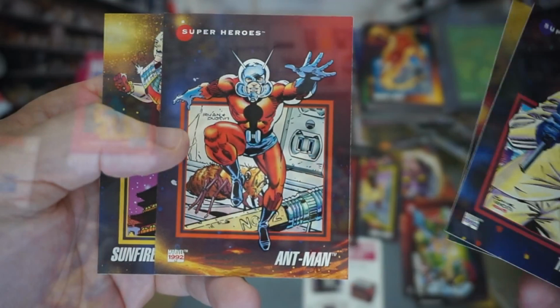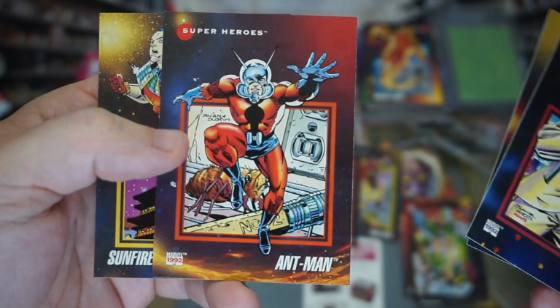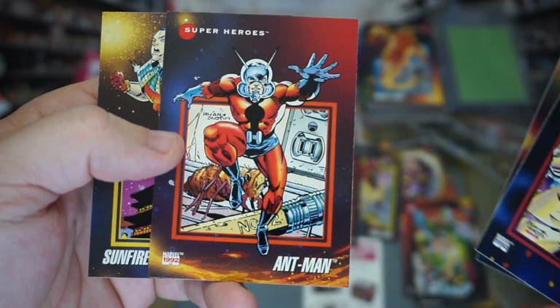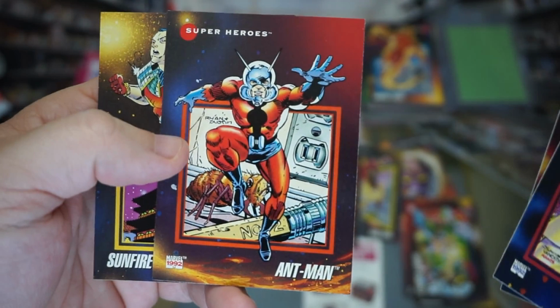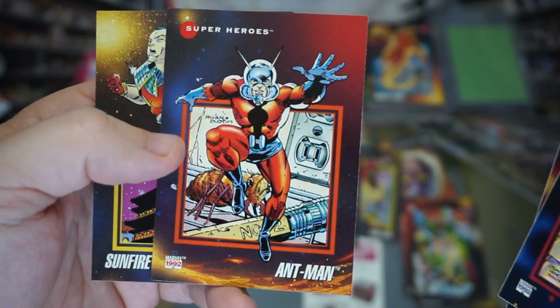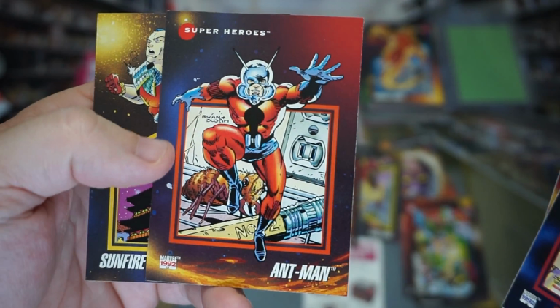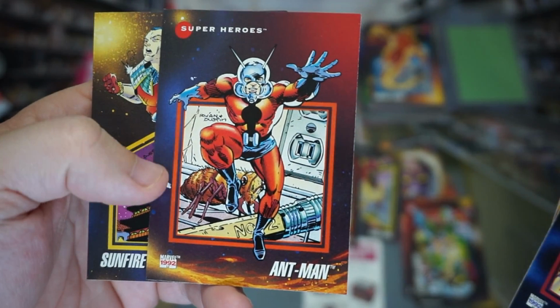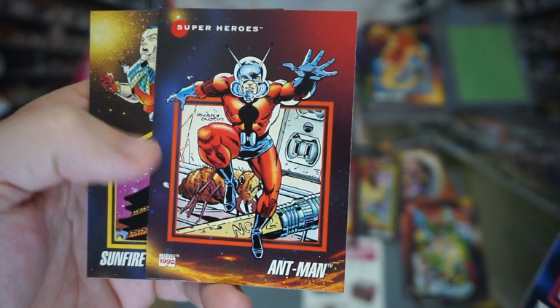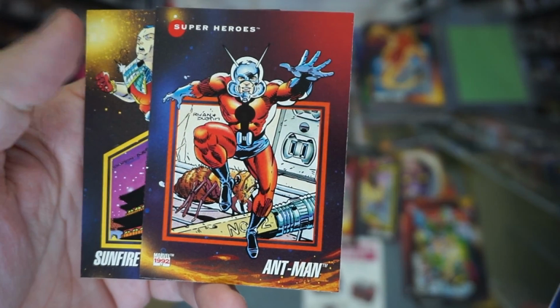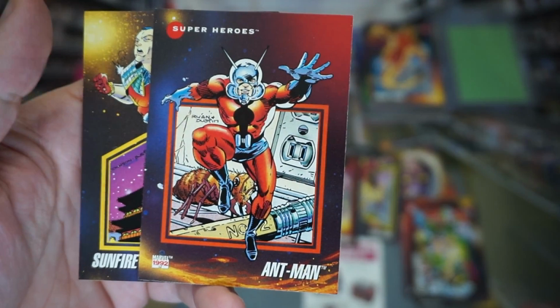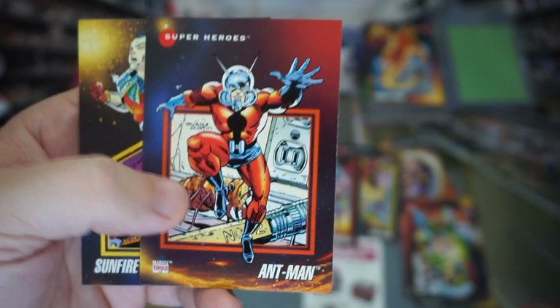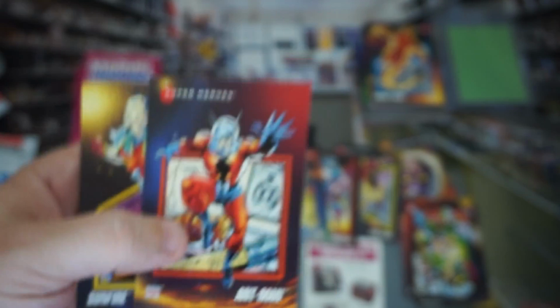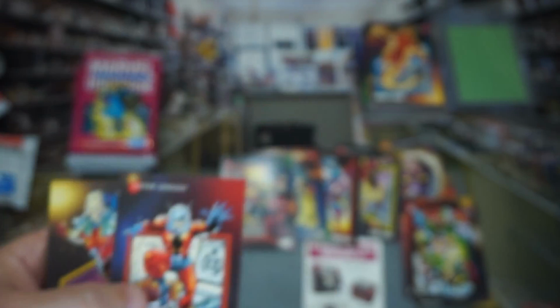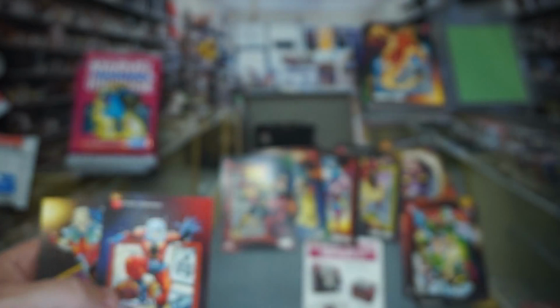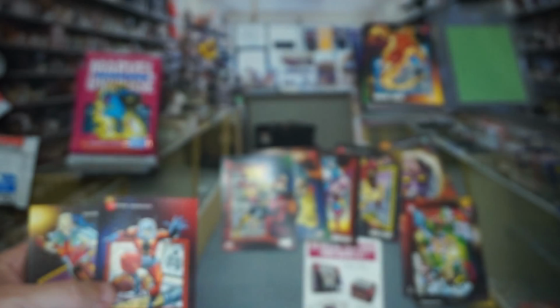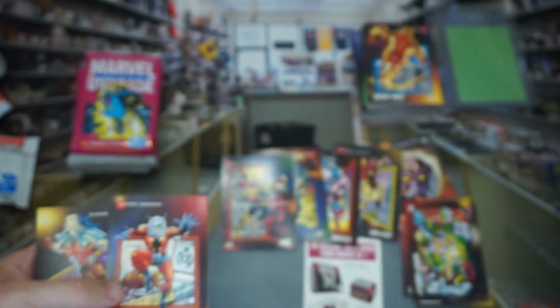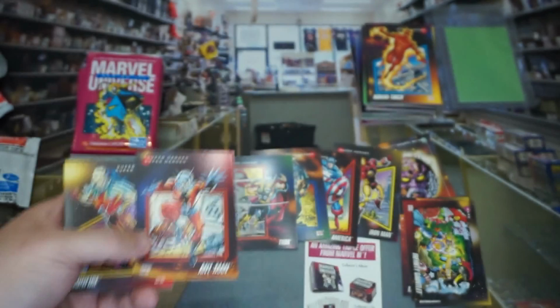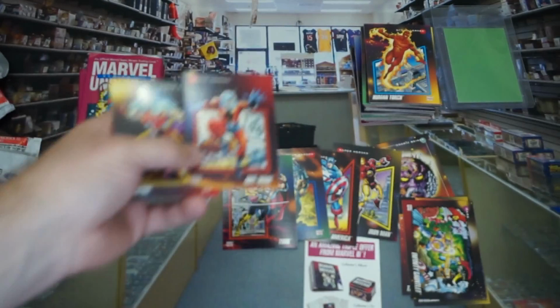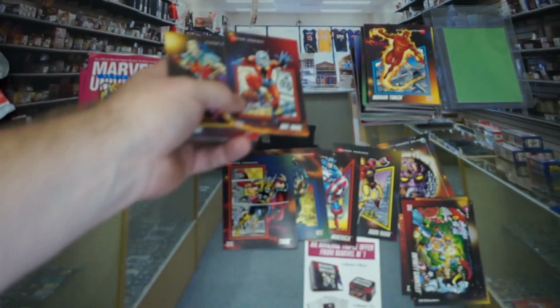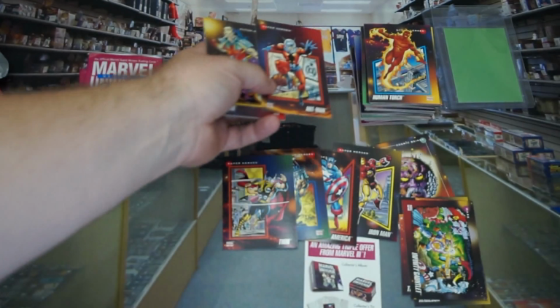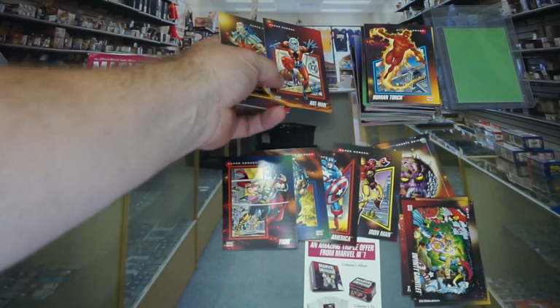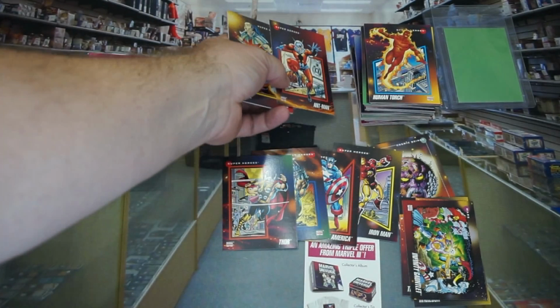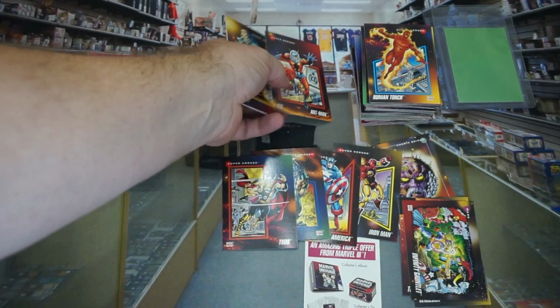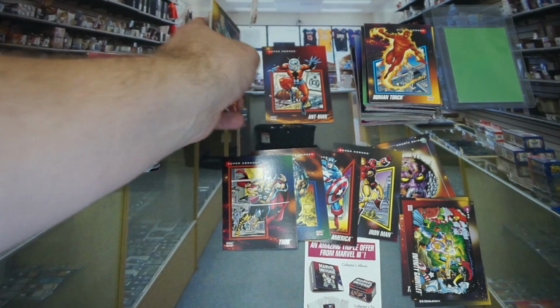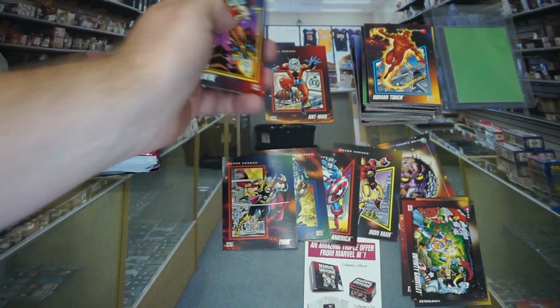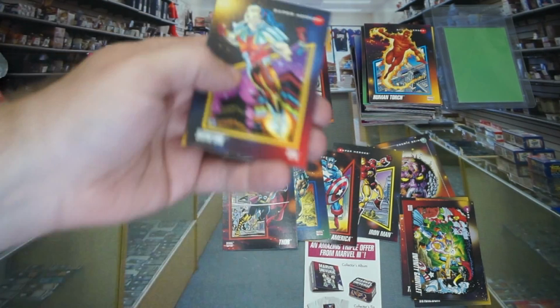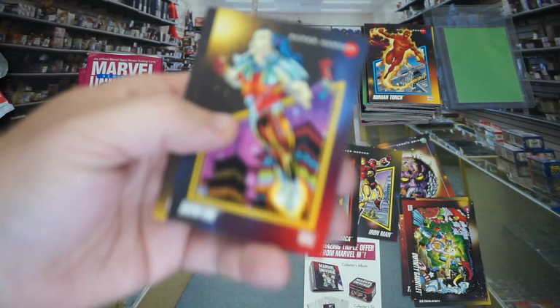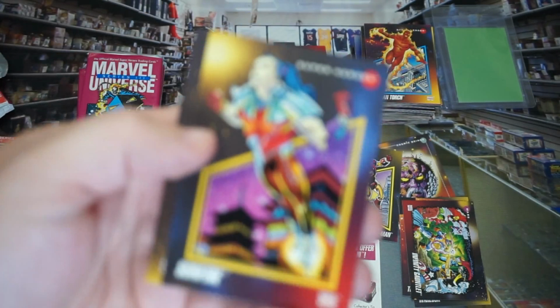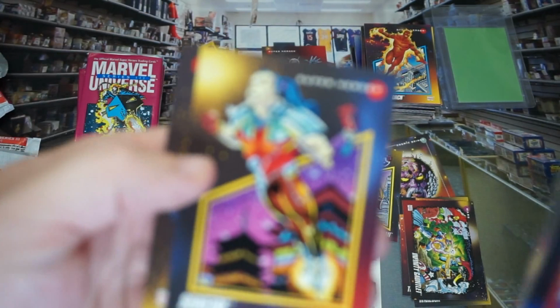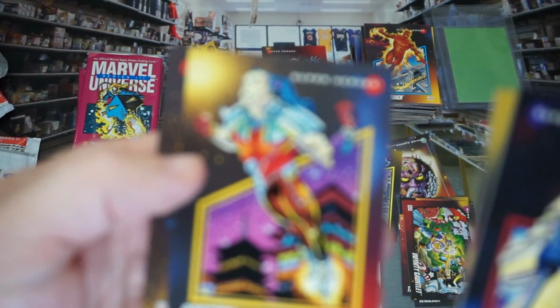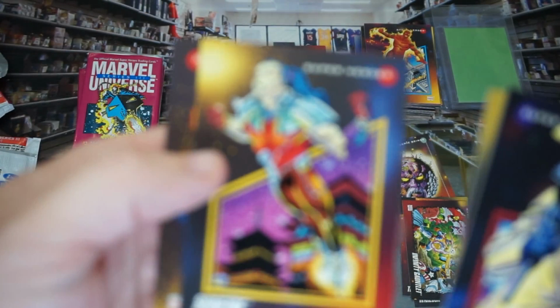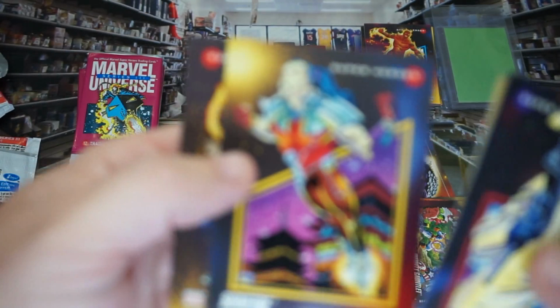Oh, there's Ant-Man's rookie! That's cool. Yep, Ant-Man. Boom — there's his rookie.